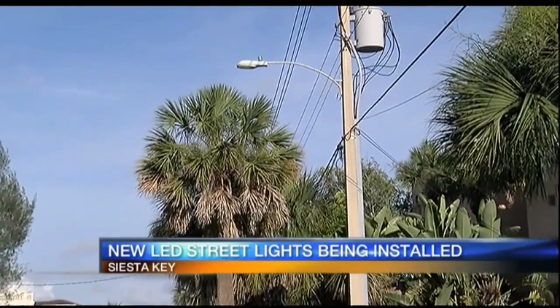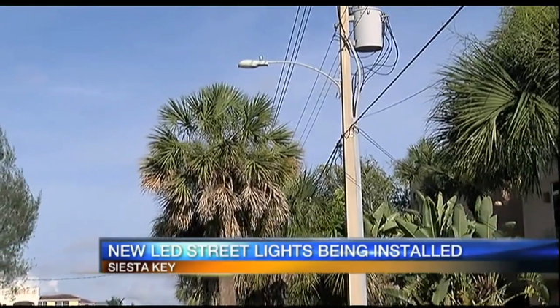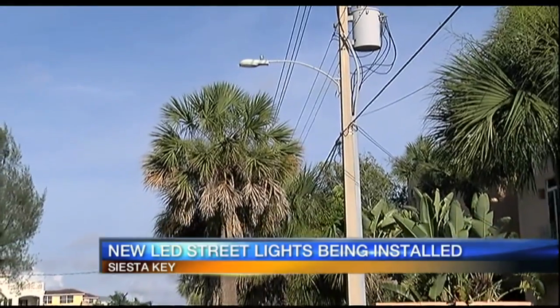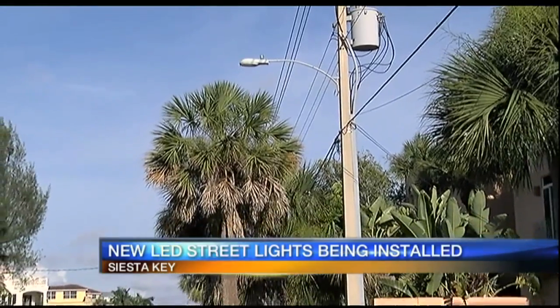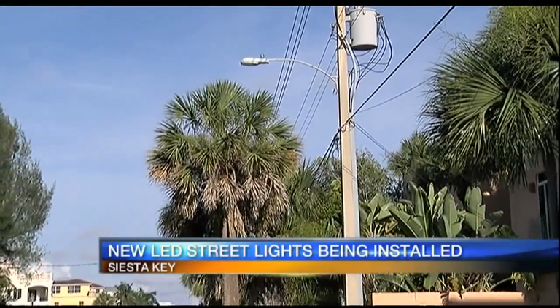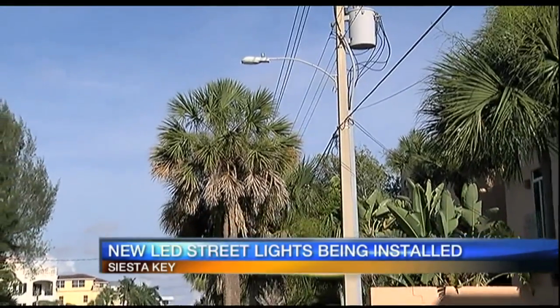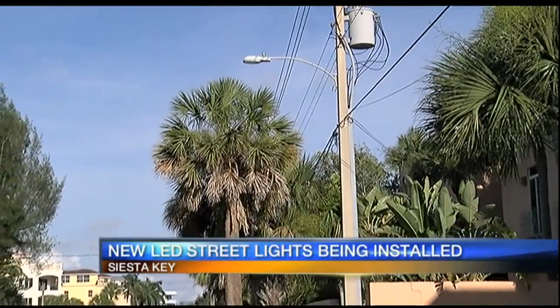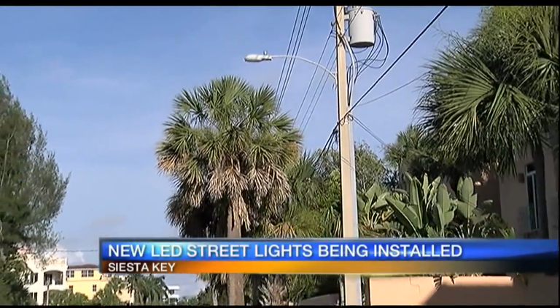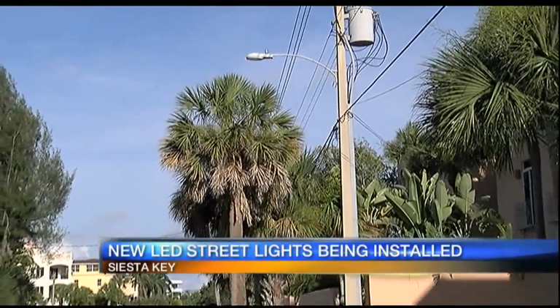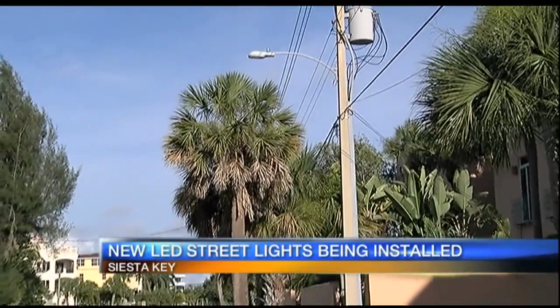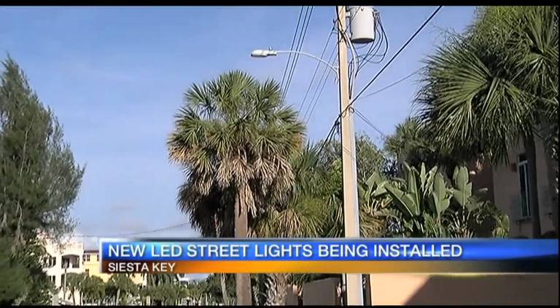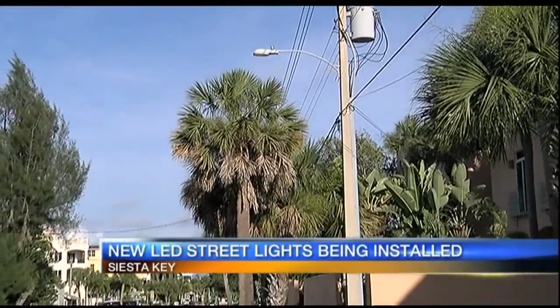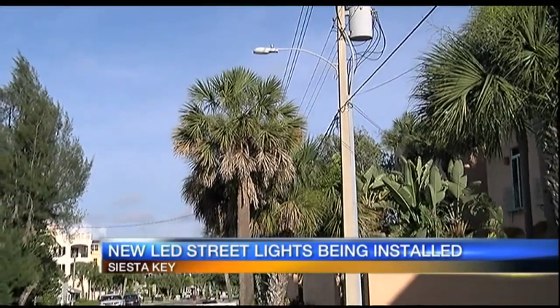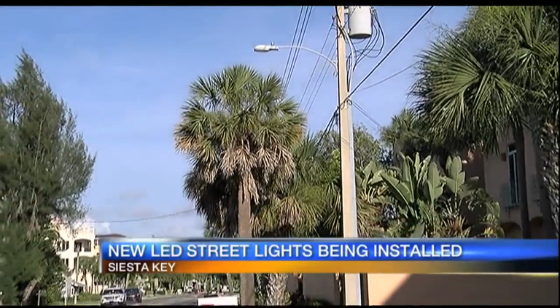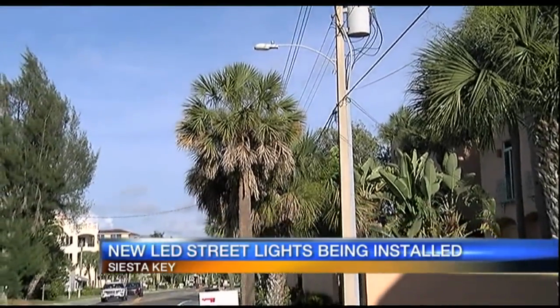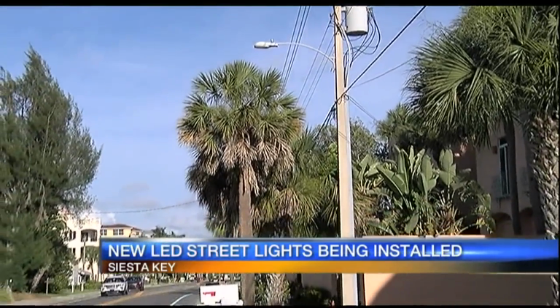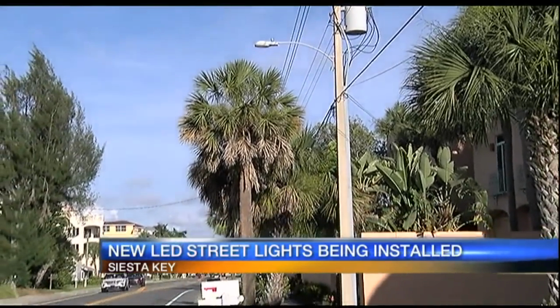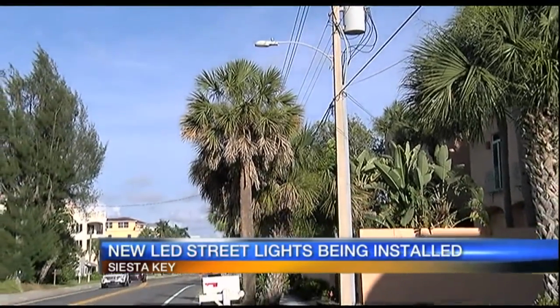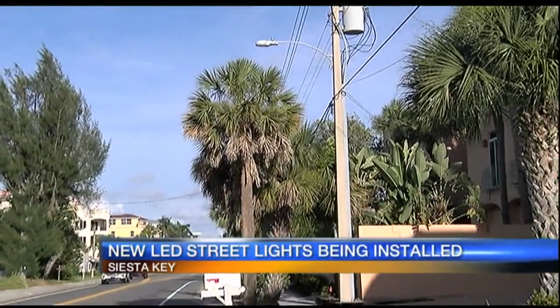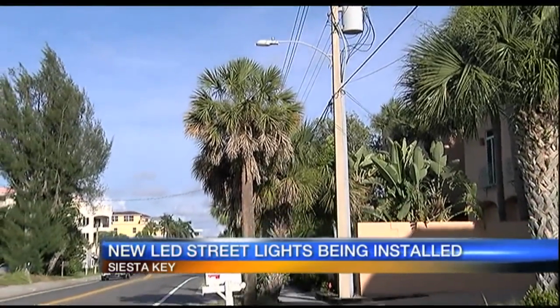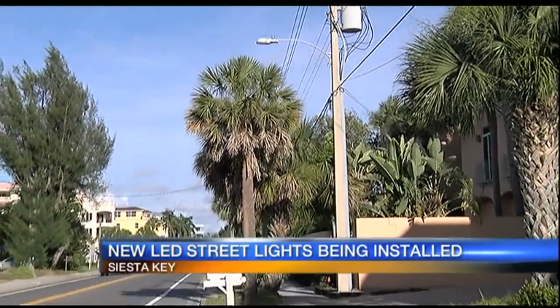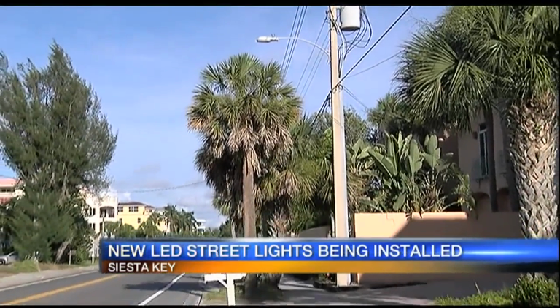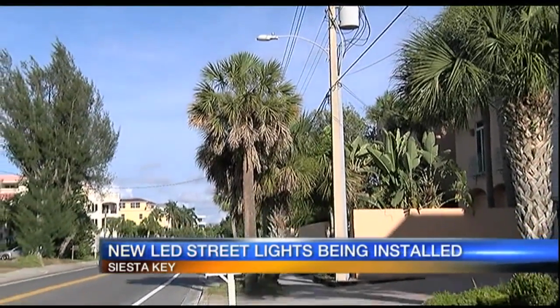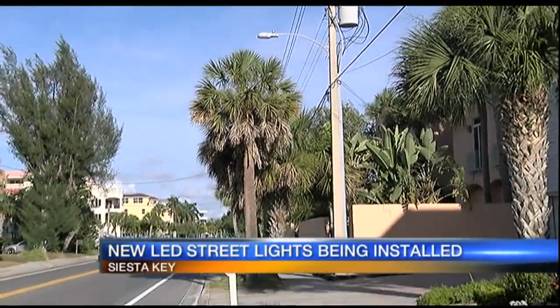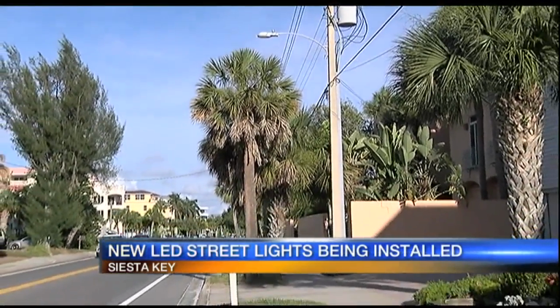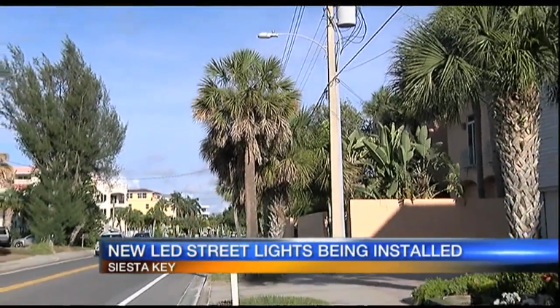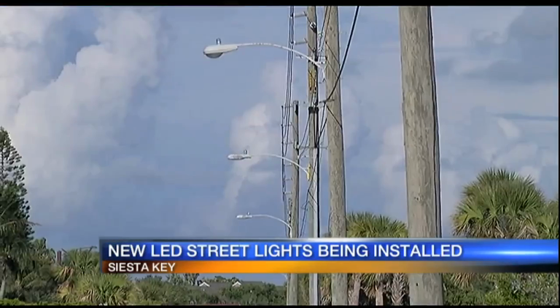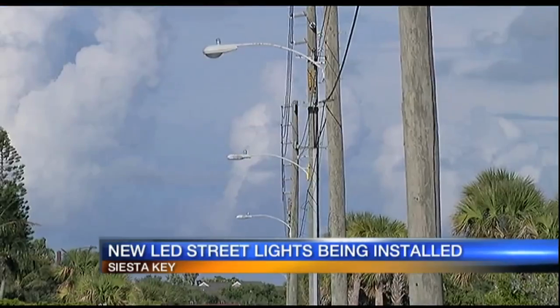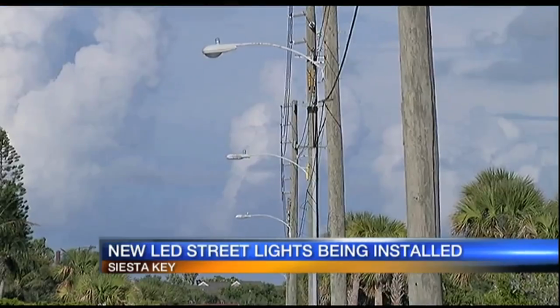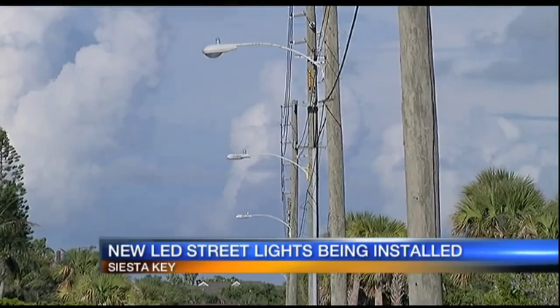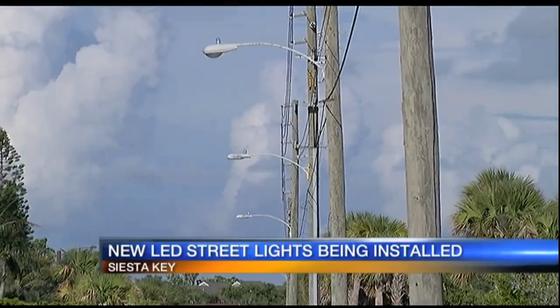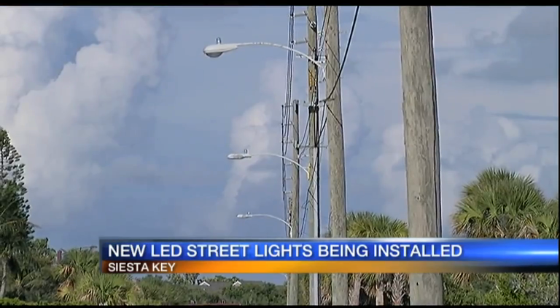The new lights will also be linked to a system that — get this — lets crews know when a street light has gone out or needs repairs.